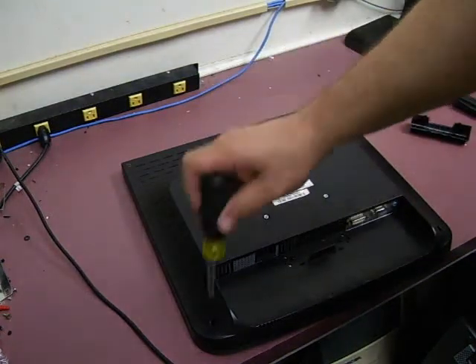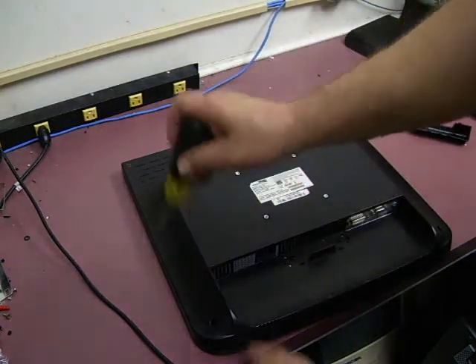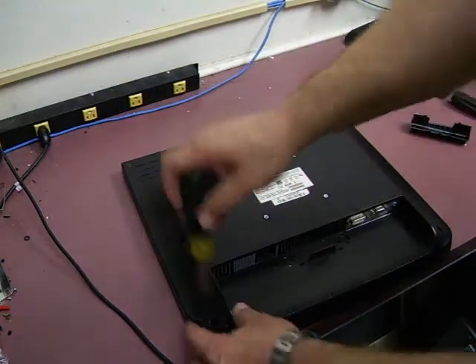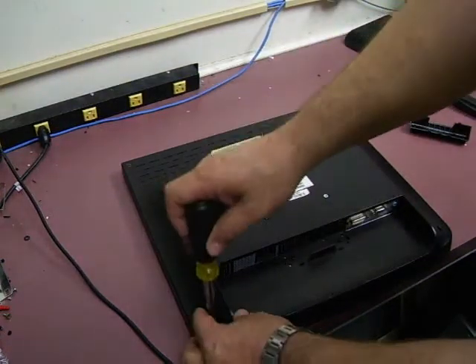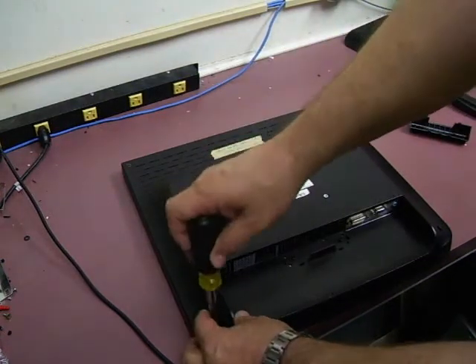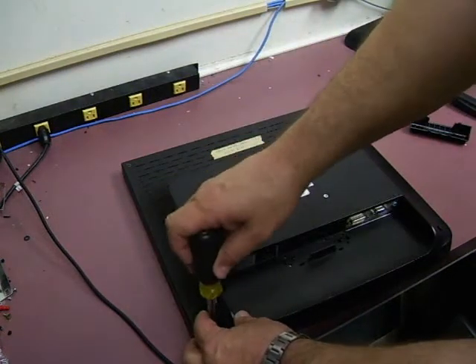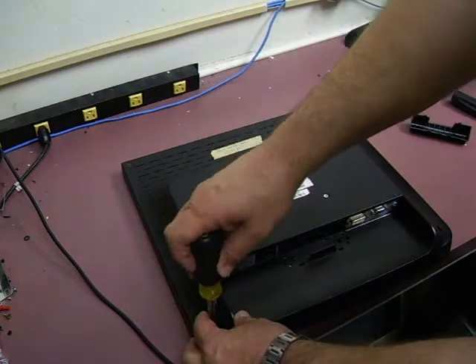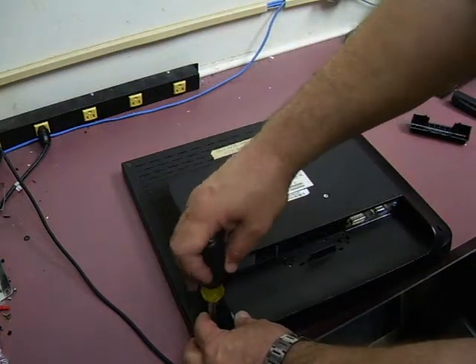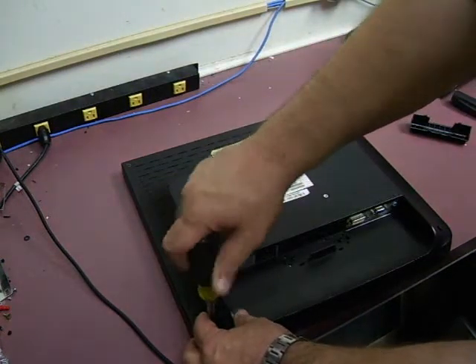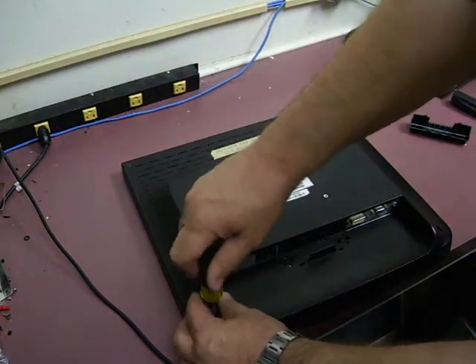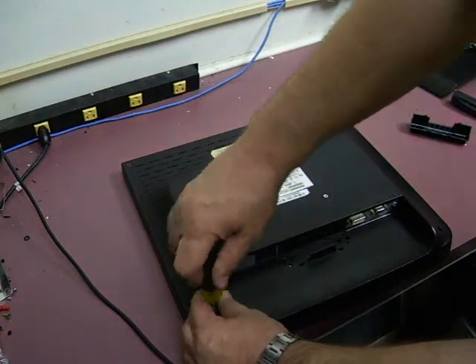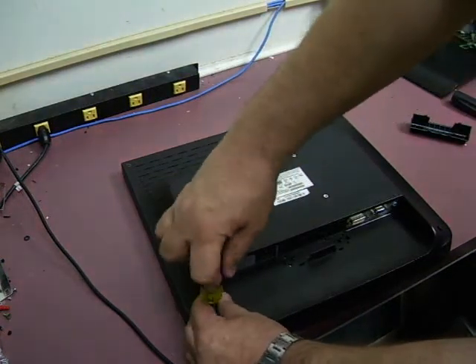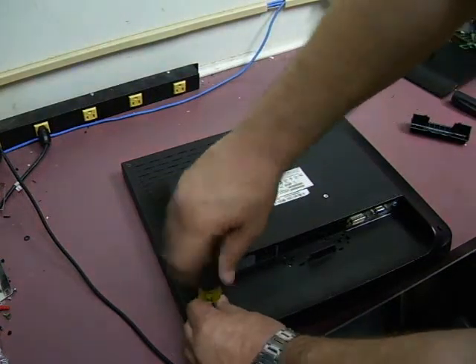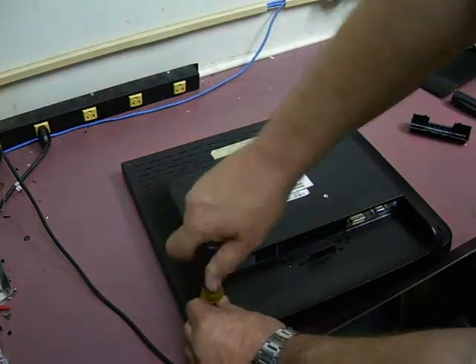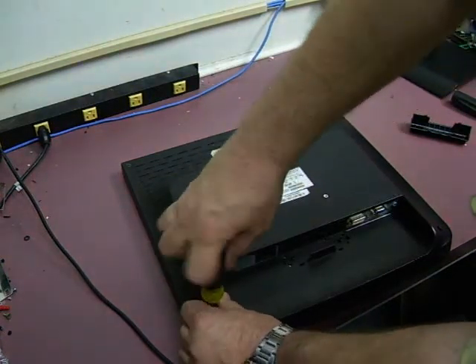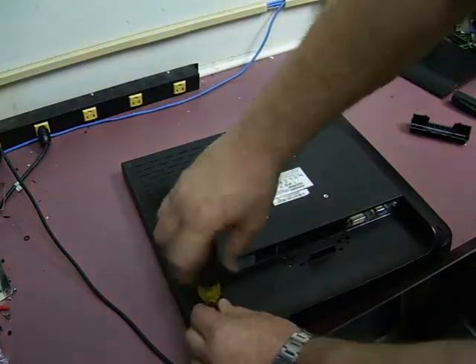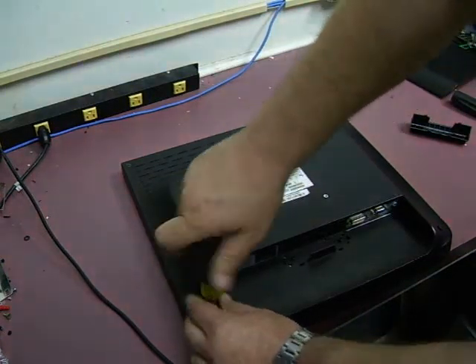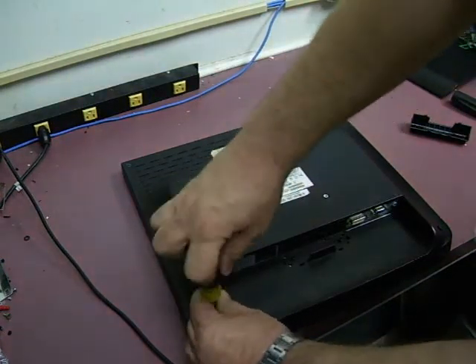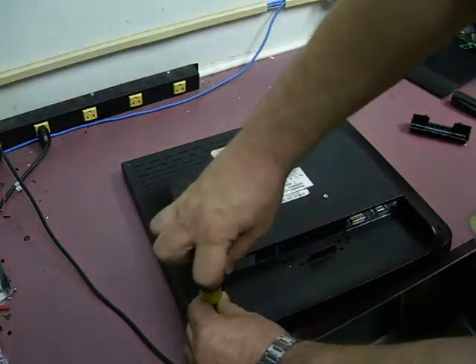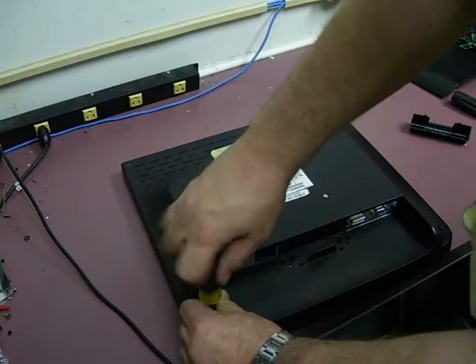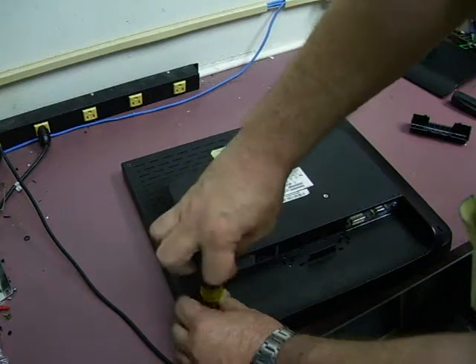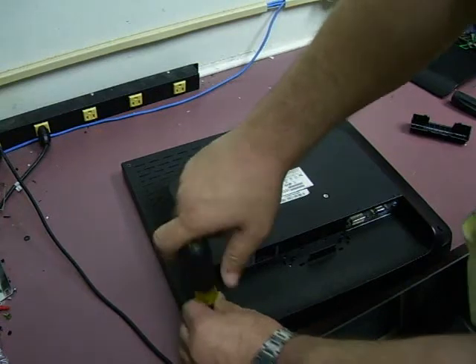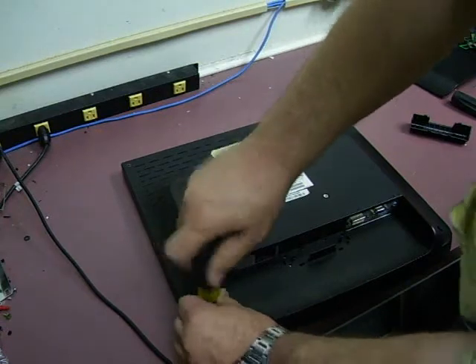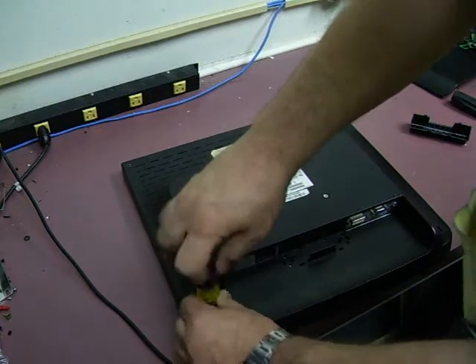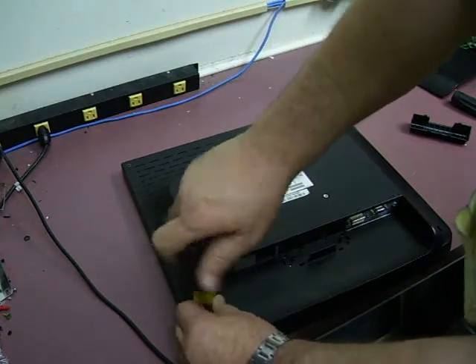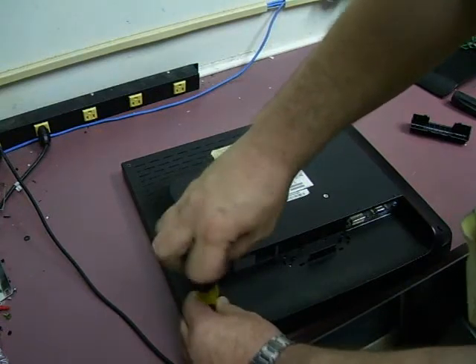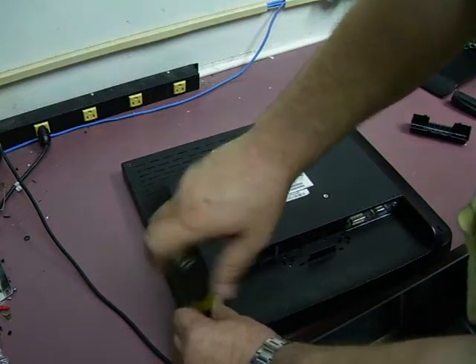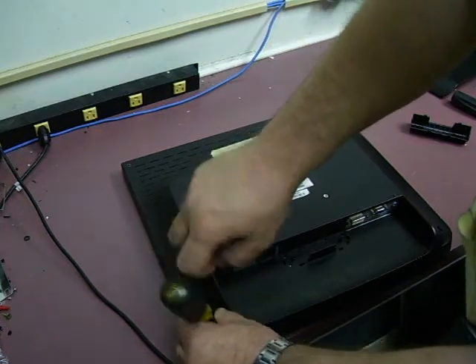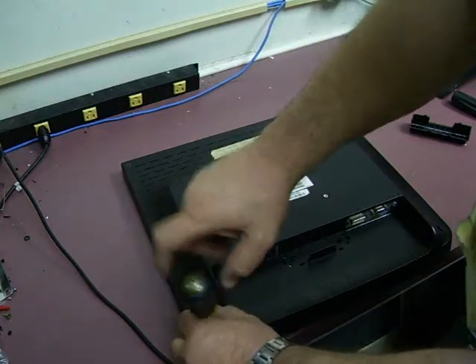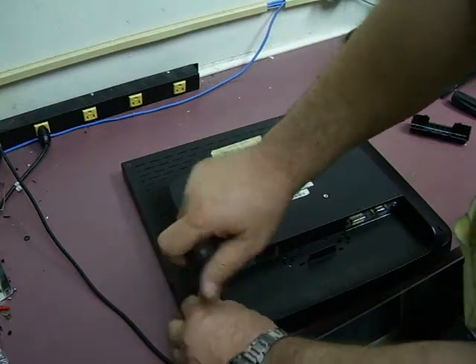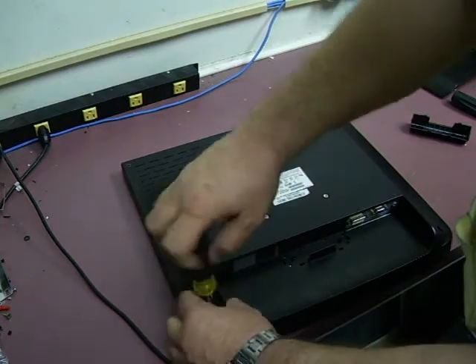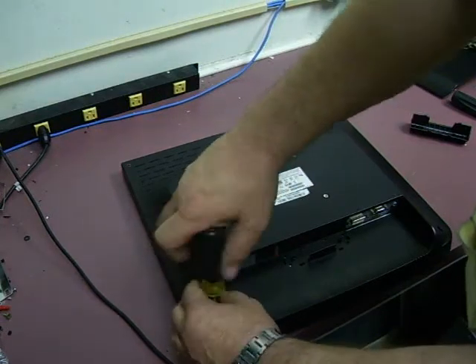Next thing, on each of the corners there's a Phillips screw. You need to remove those four.